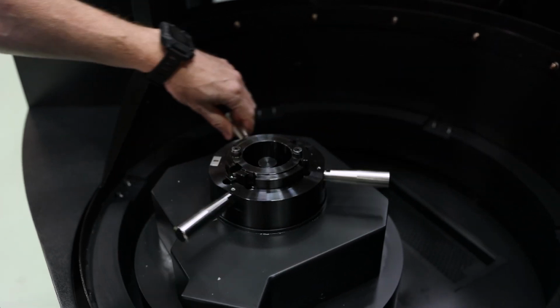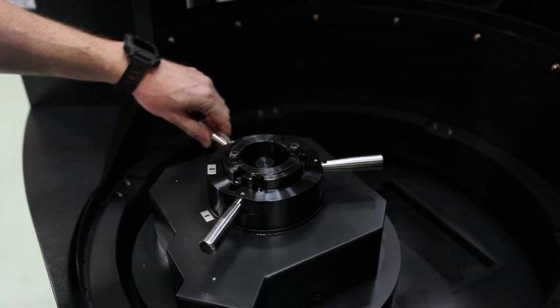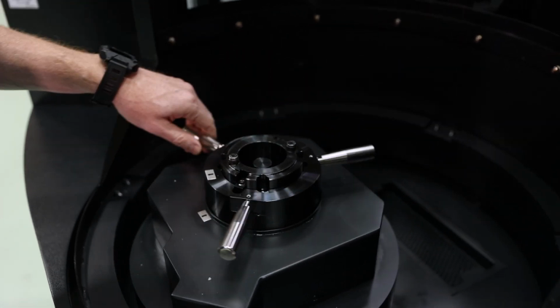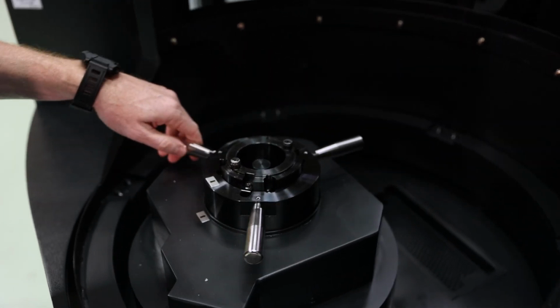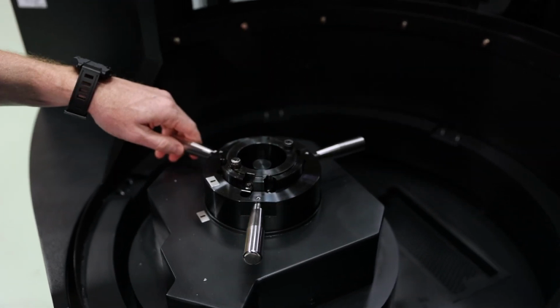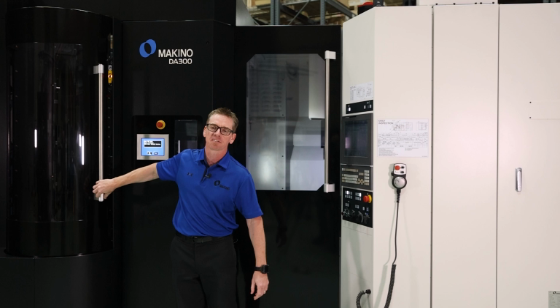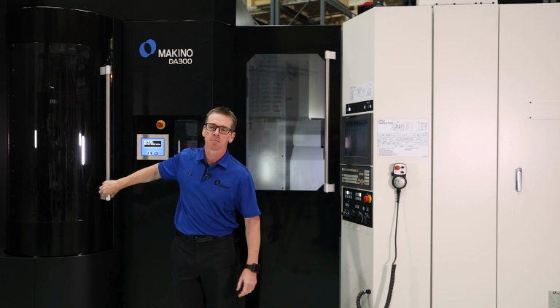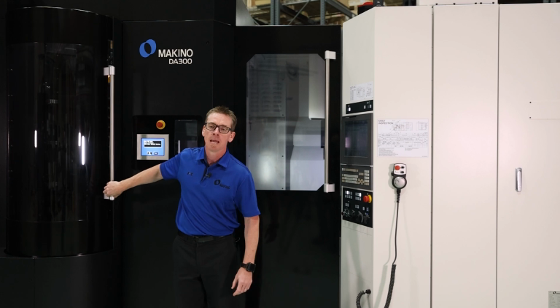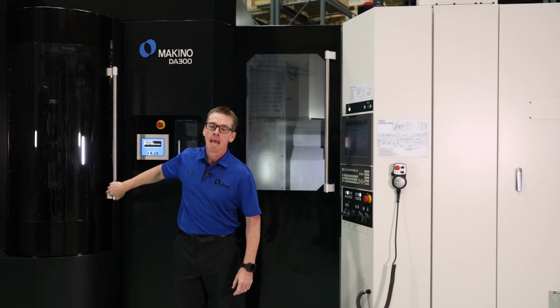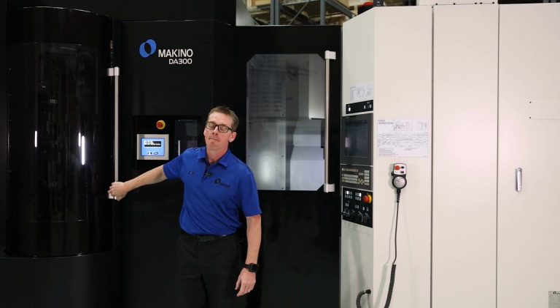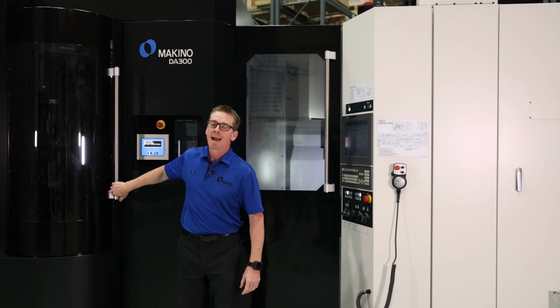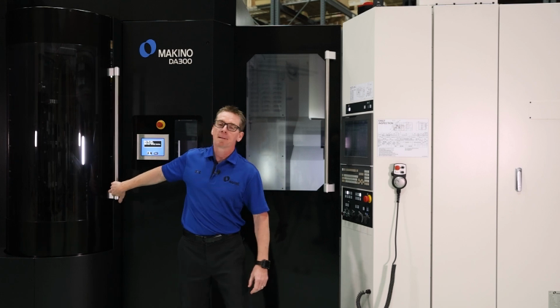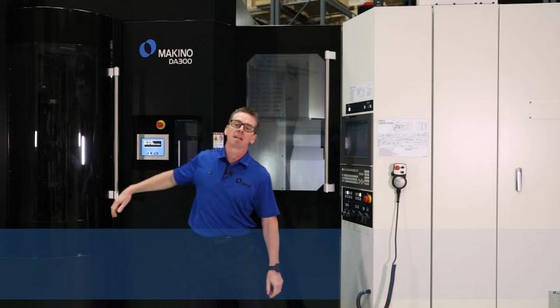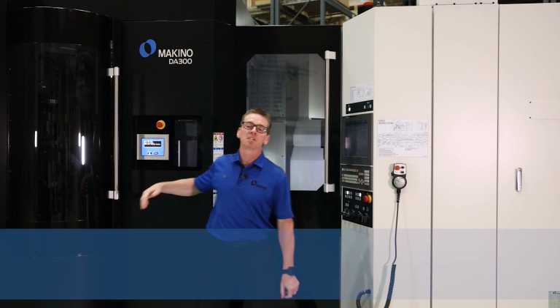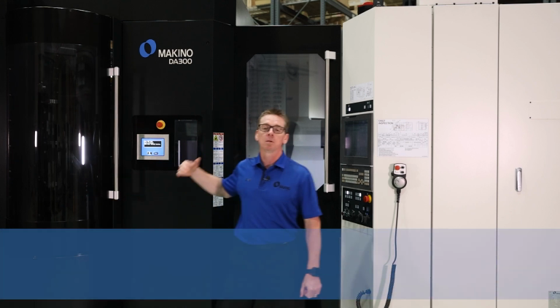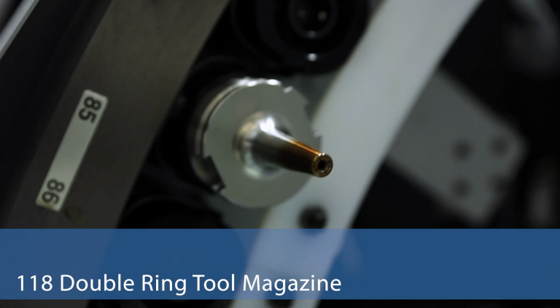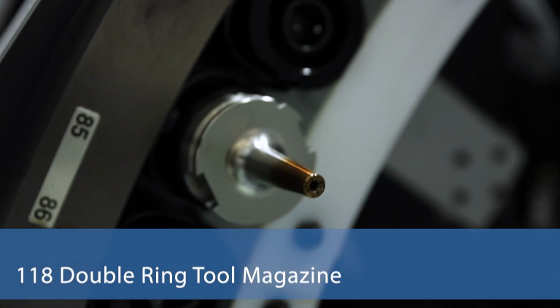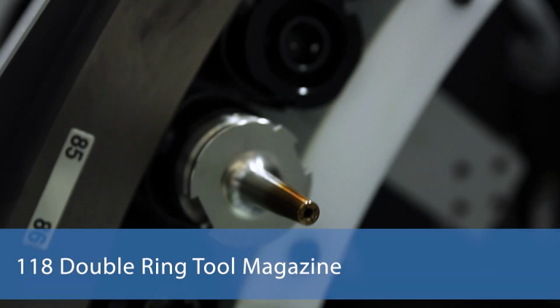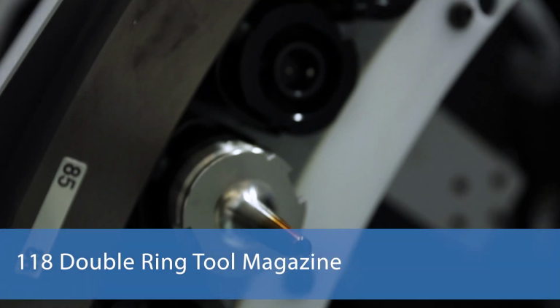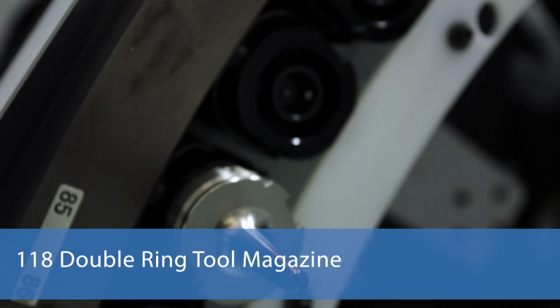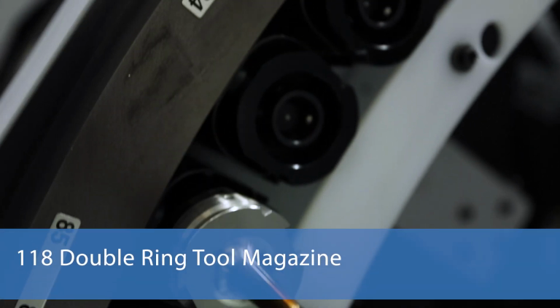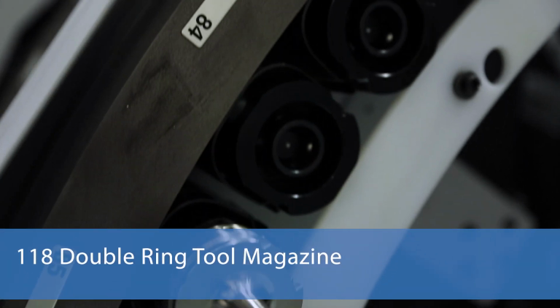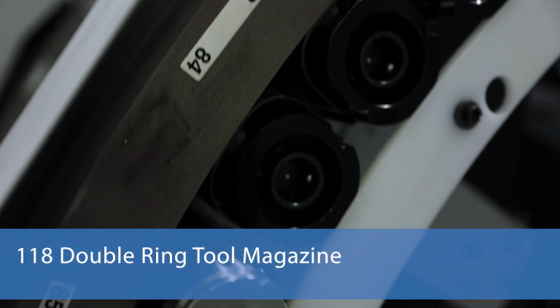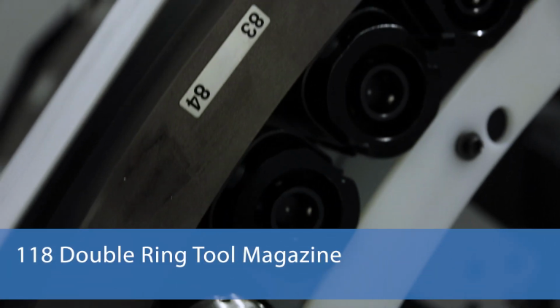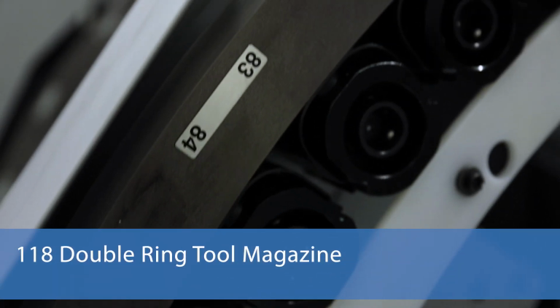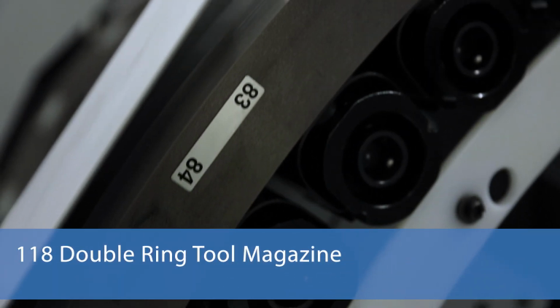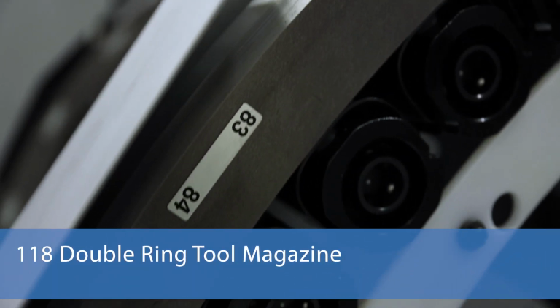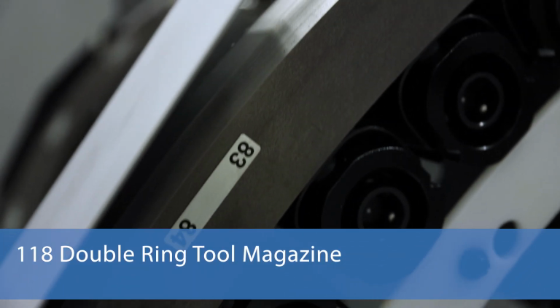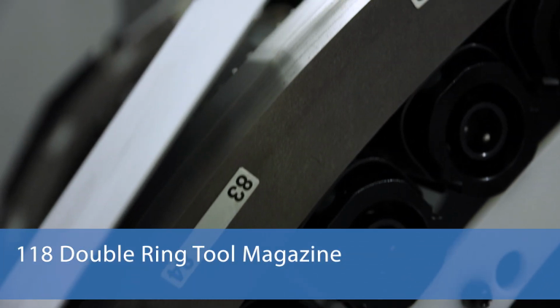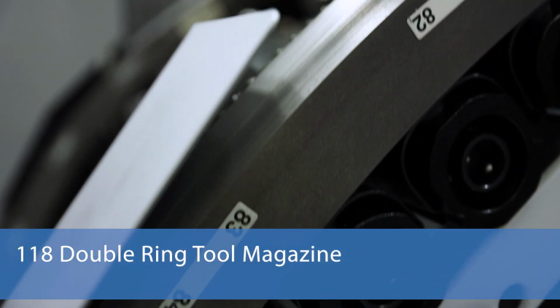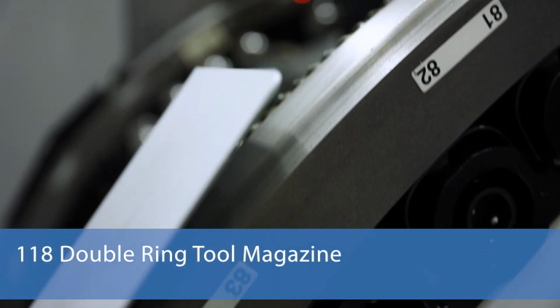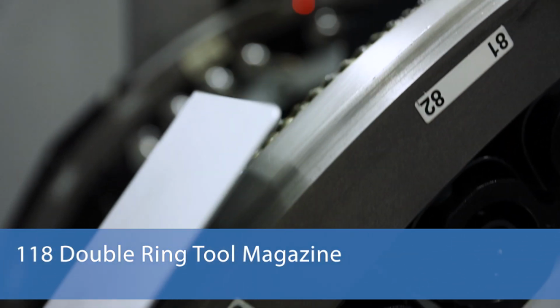Get them into the system, and back behind the machine we have our 118-tool magazine.